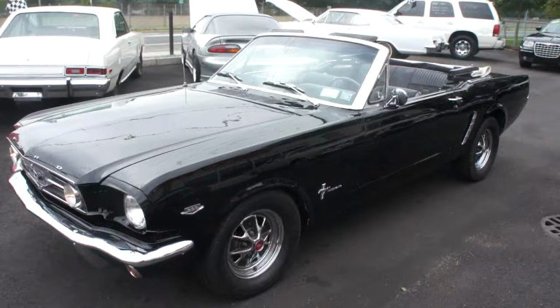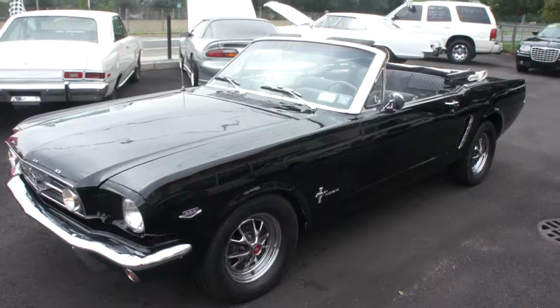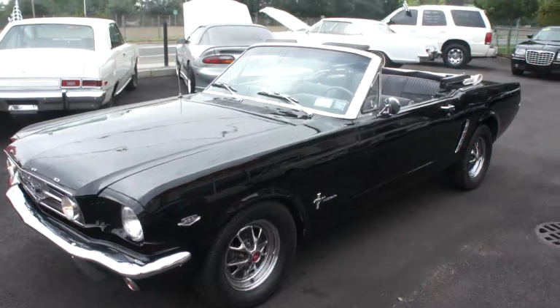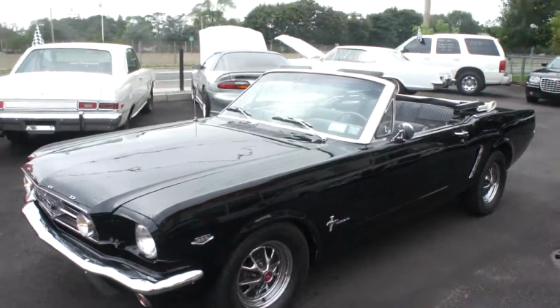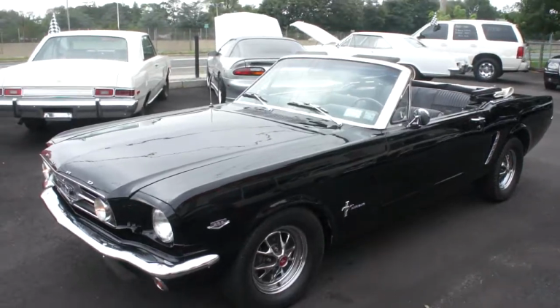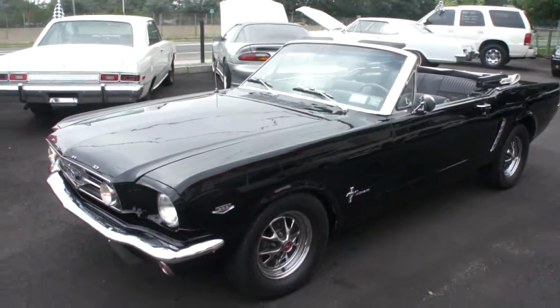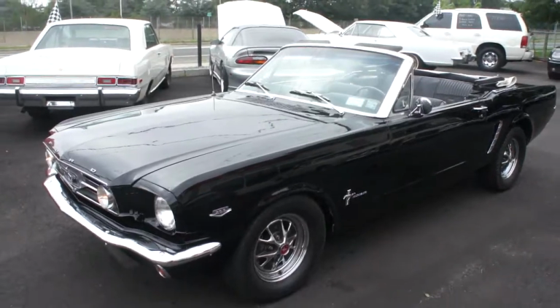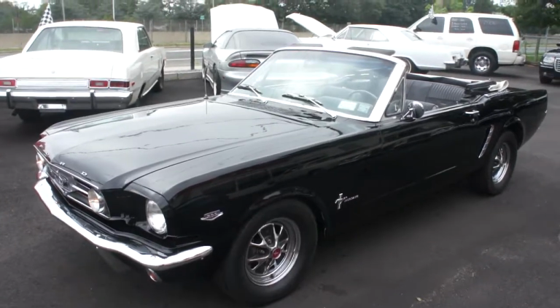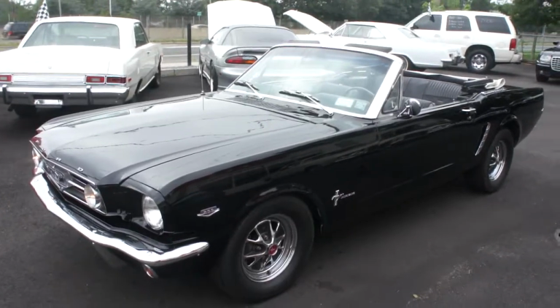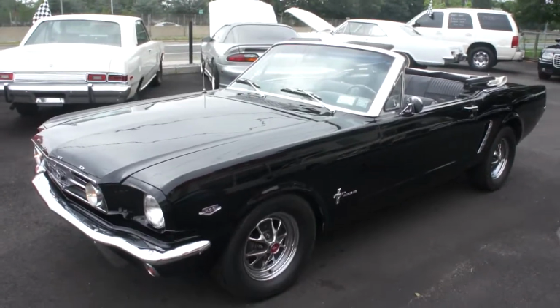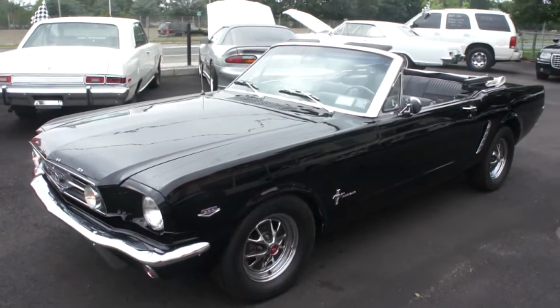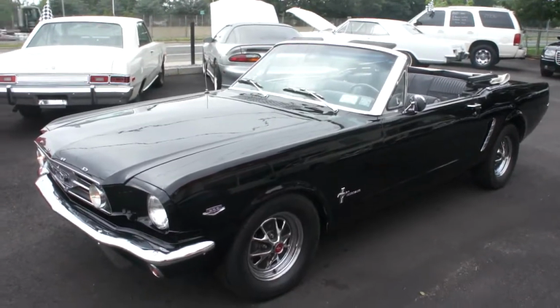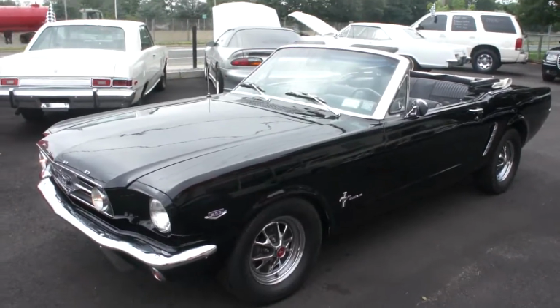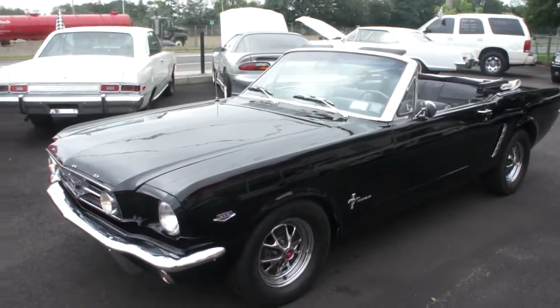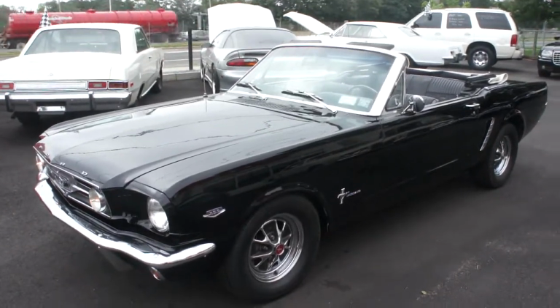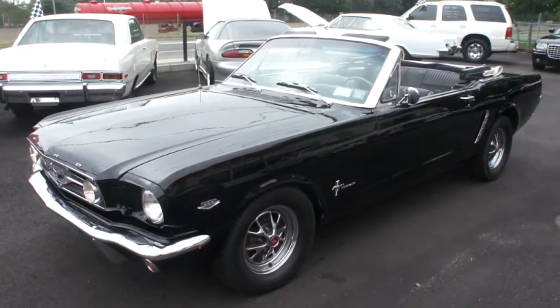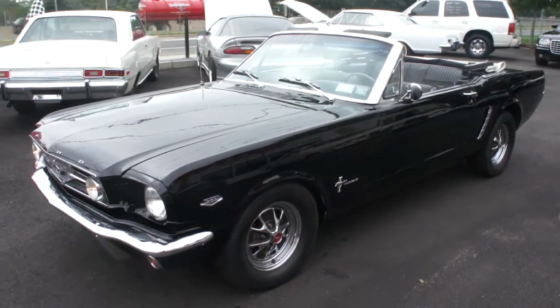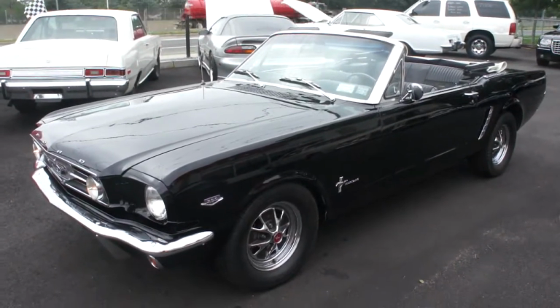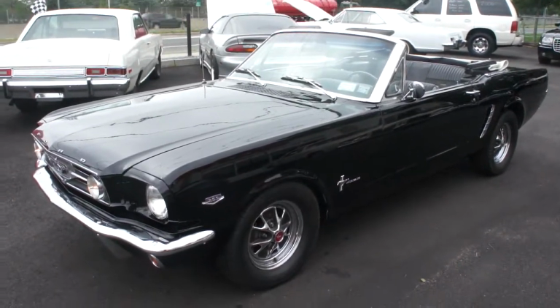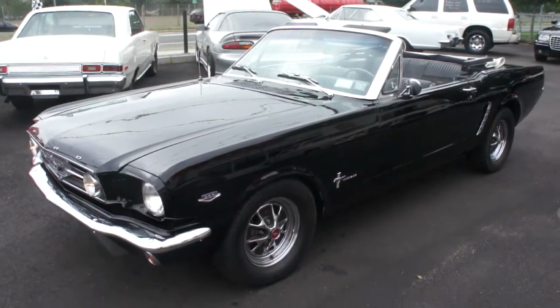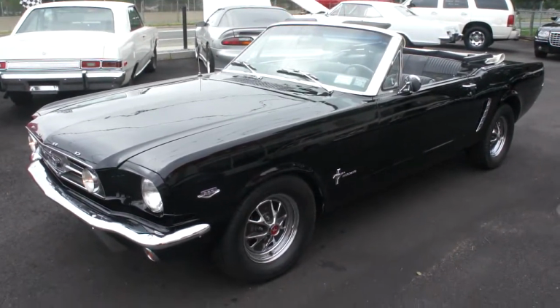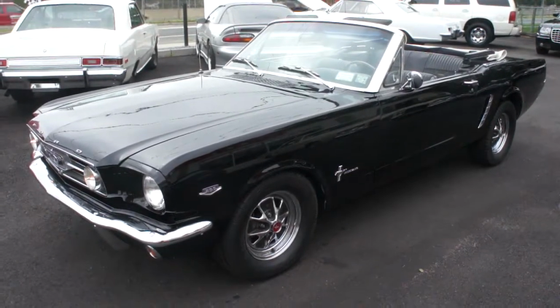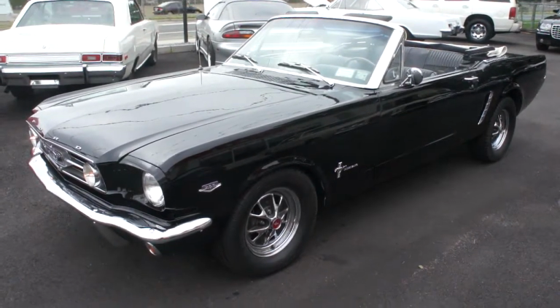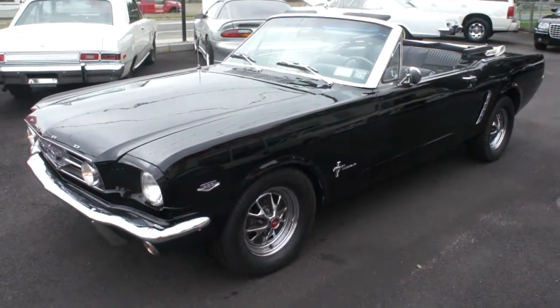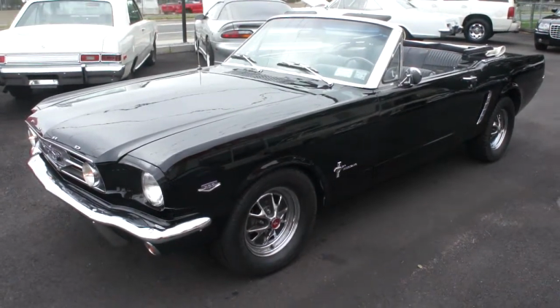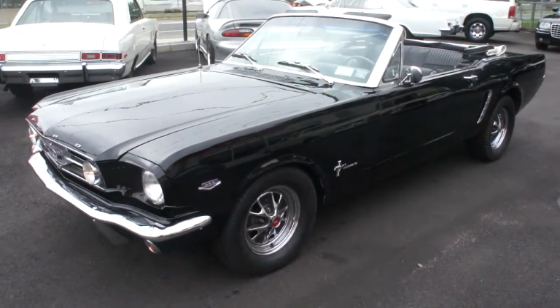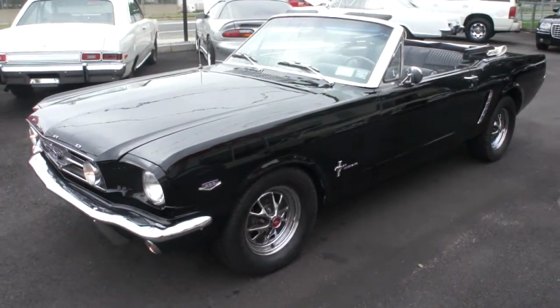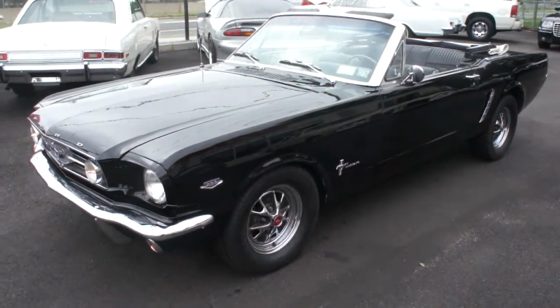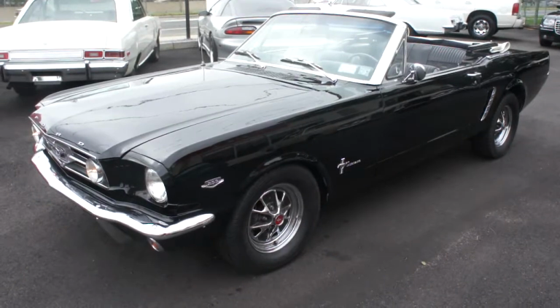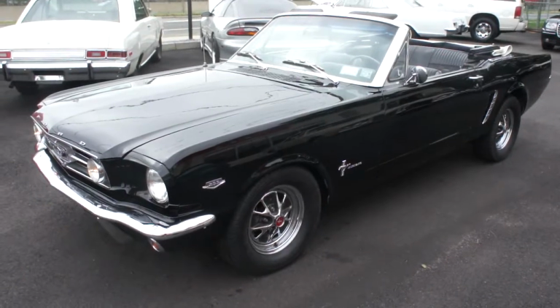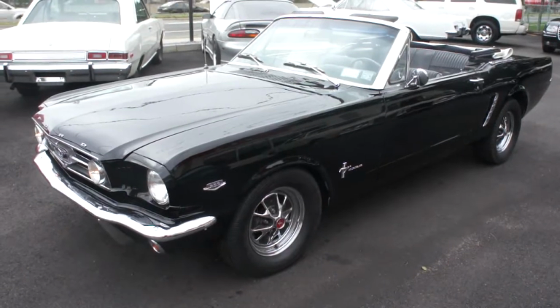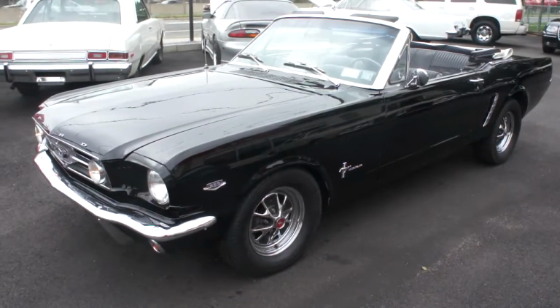Hey guys, thanks for joining us today. My name is Michael from WeBeAutos. Today we have a 1965 Ford Mustang Convertible.